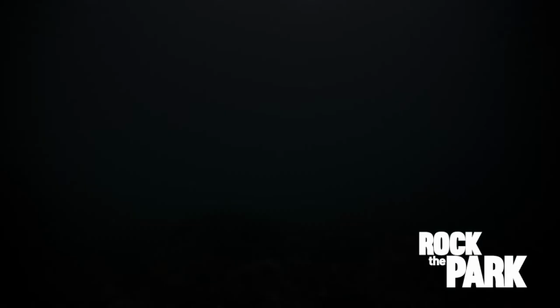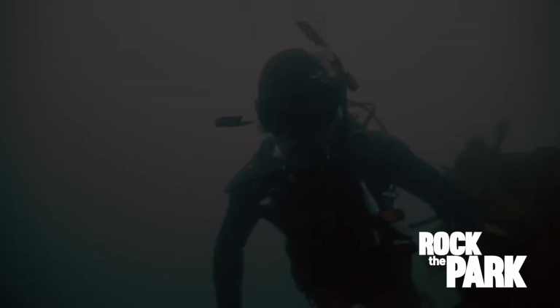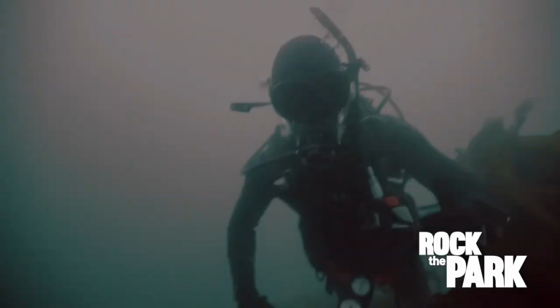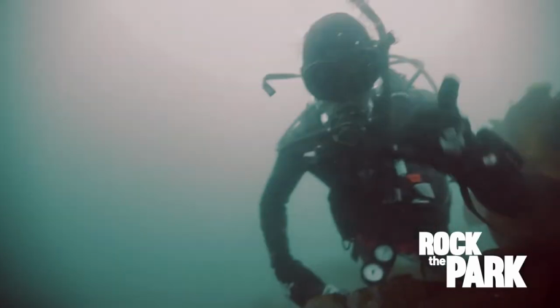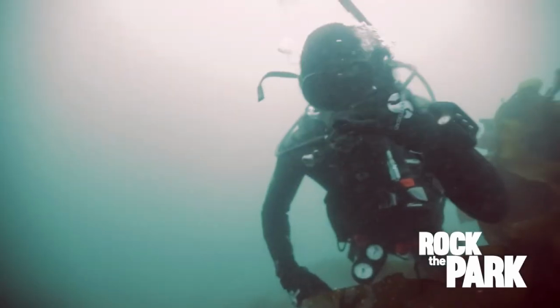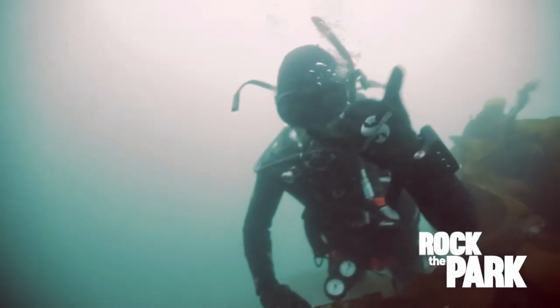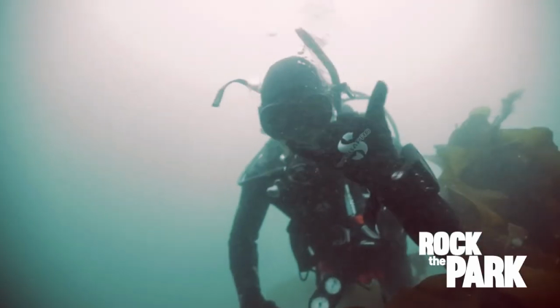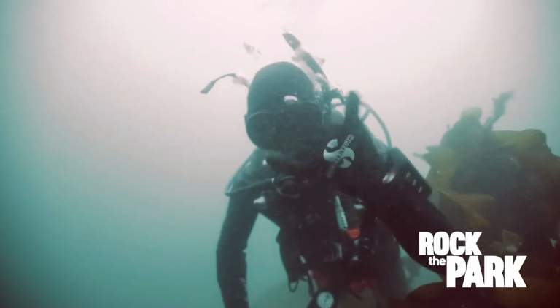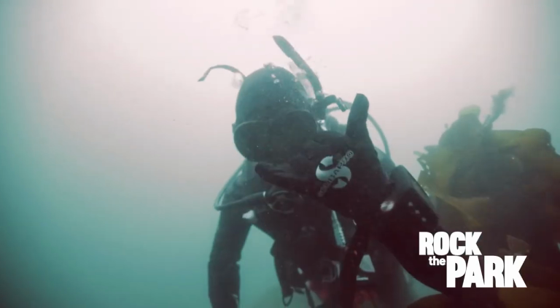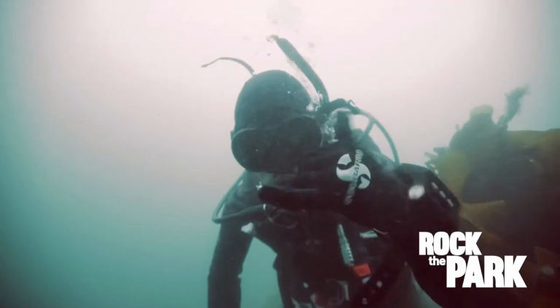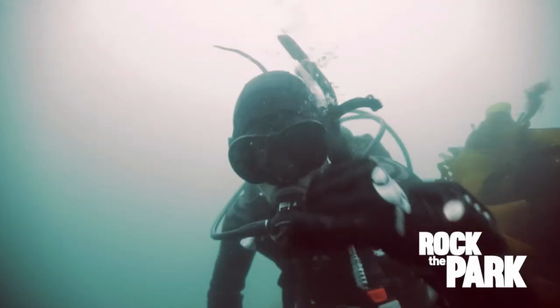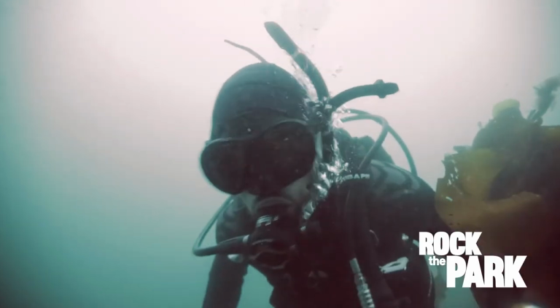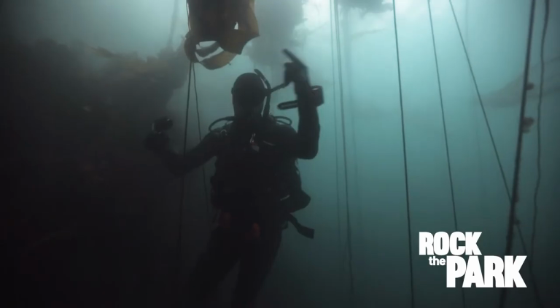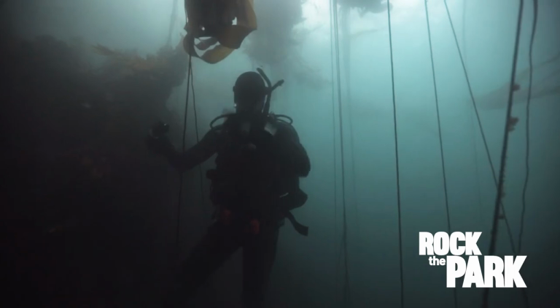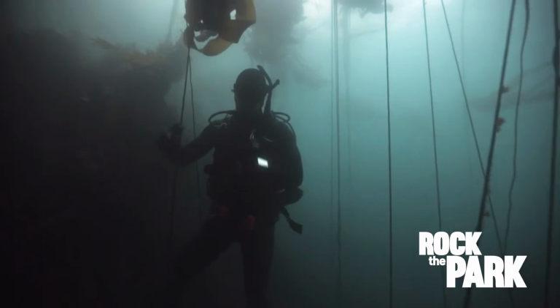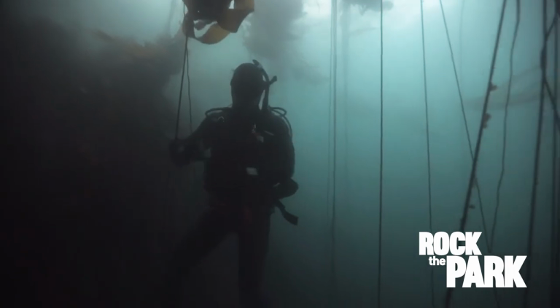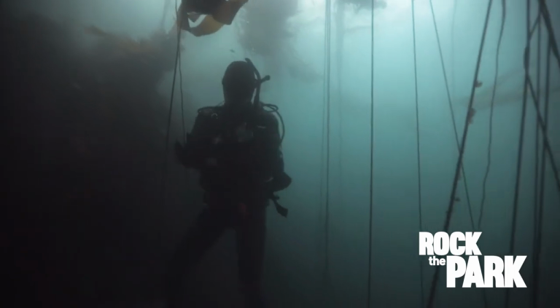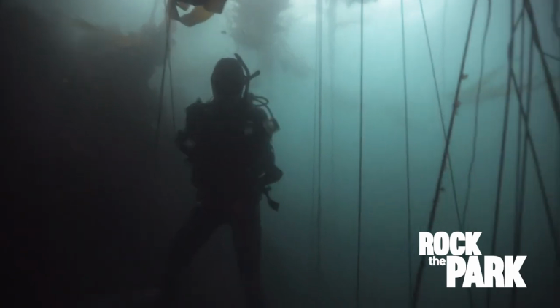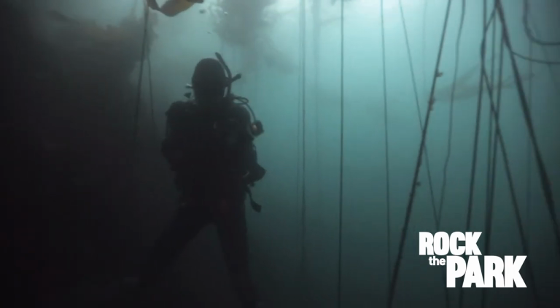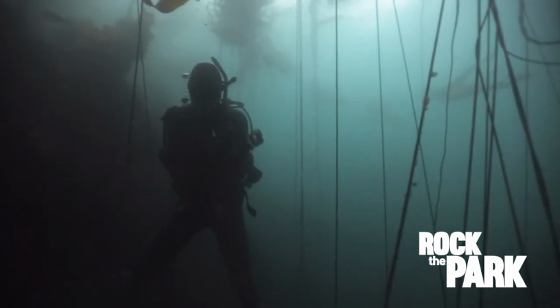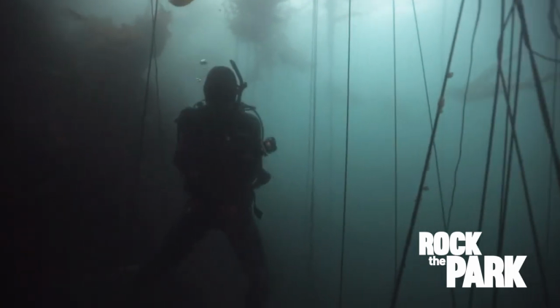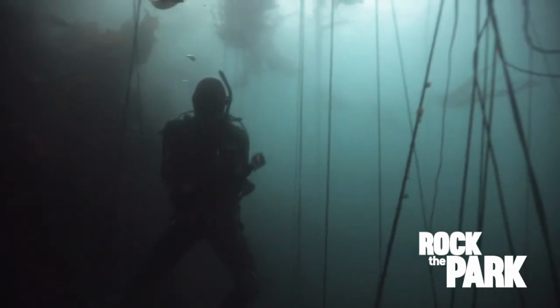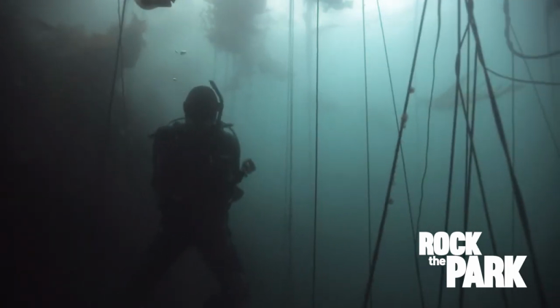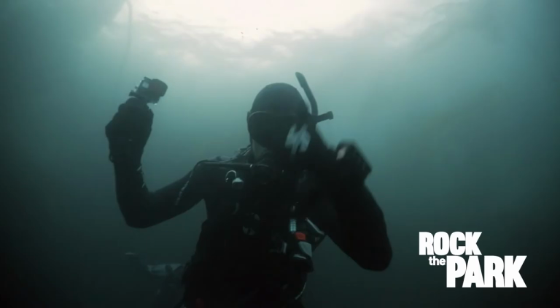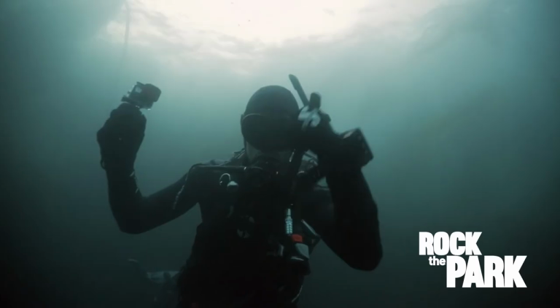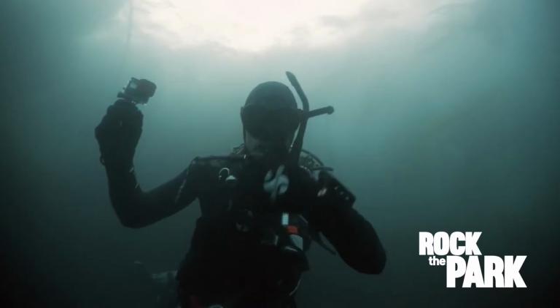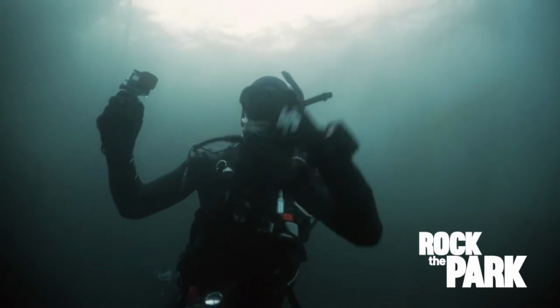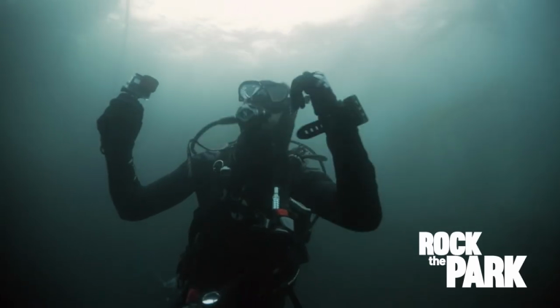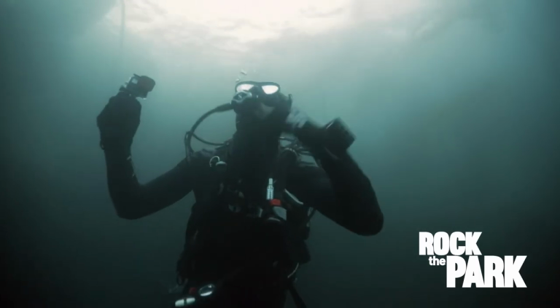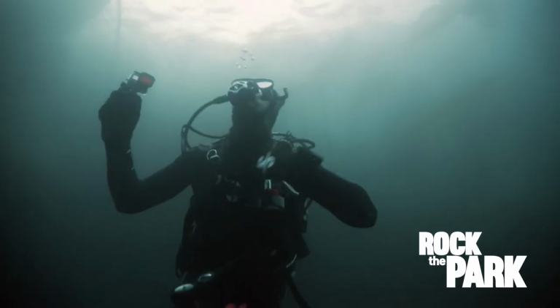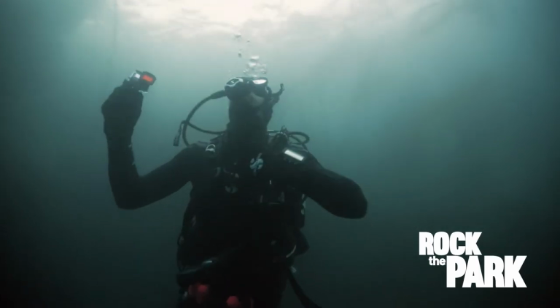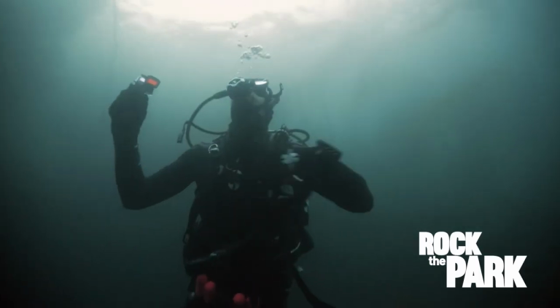This place is awesome. But it's still really cold, so I'm heading back to the surface to catch up with Colton.